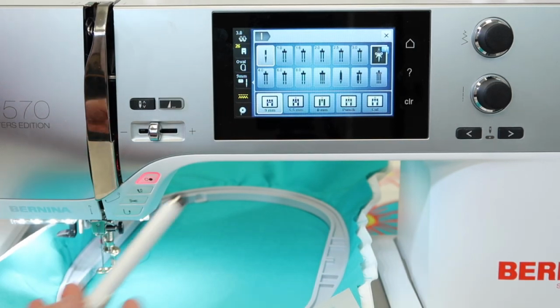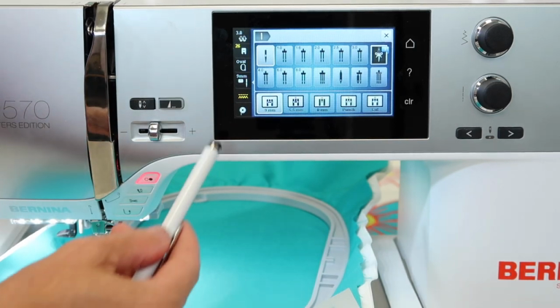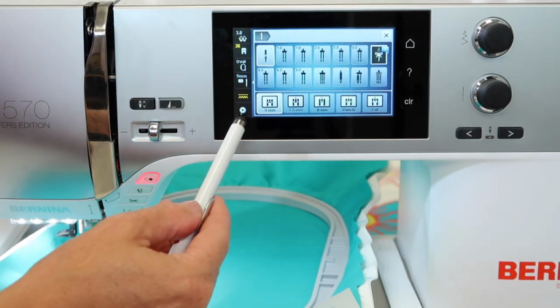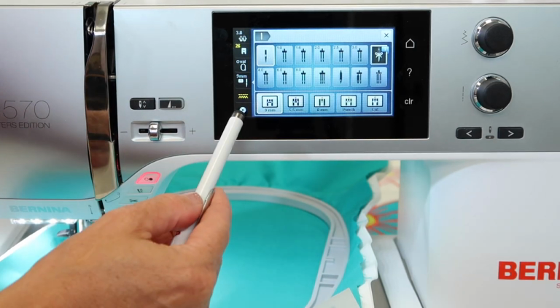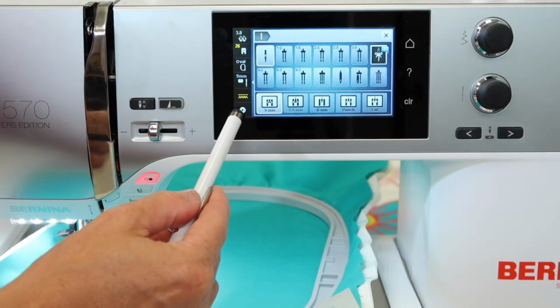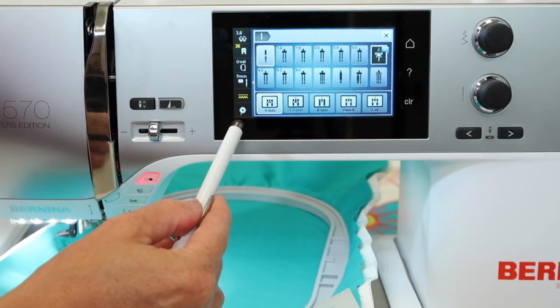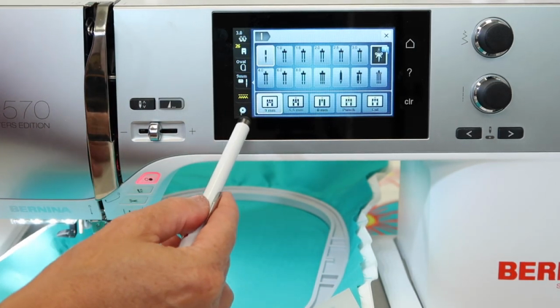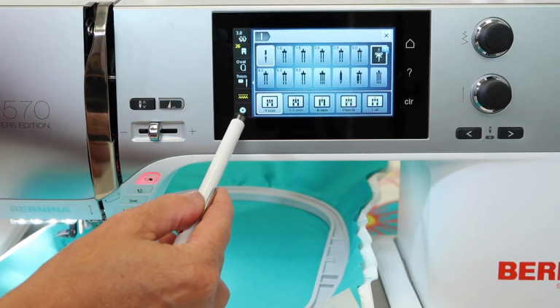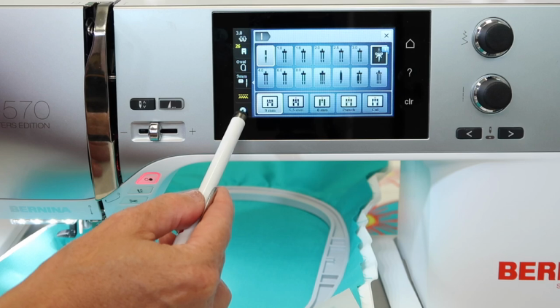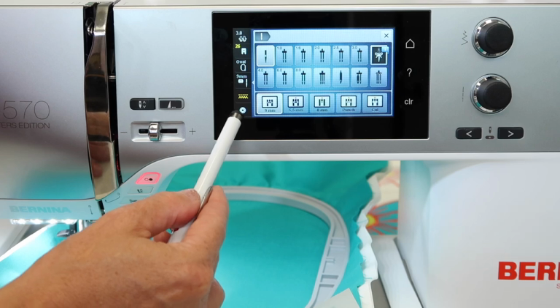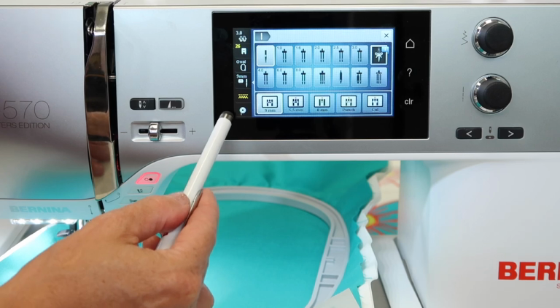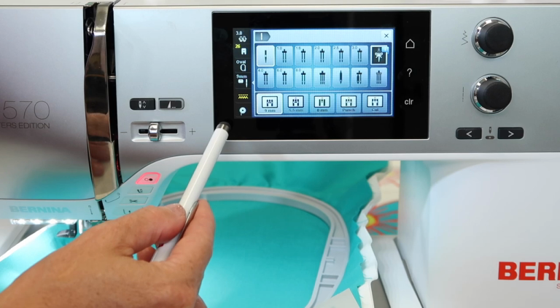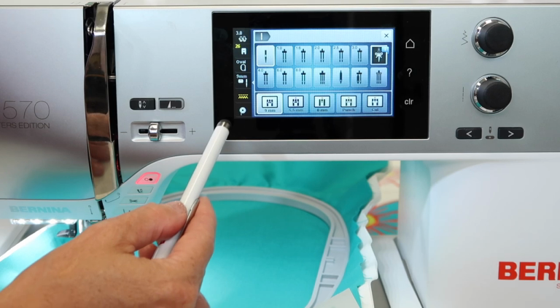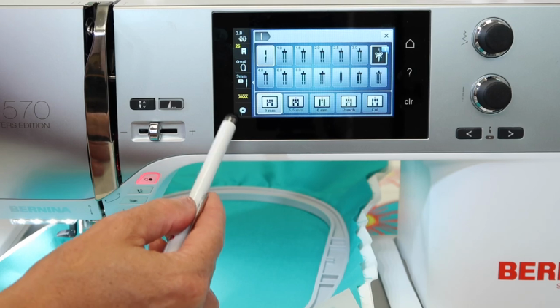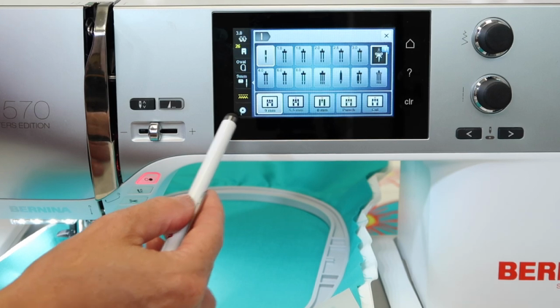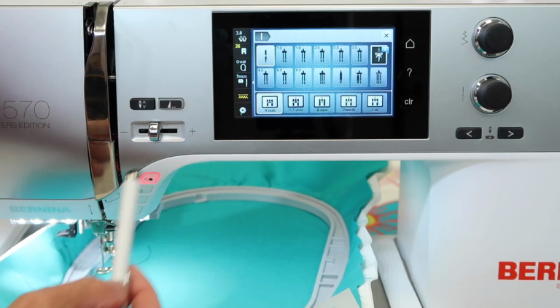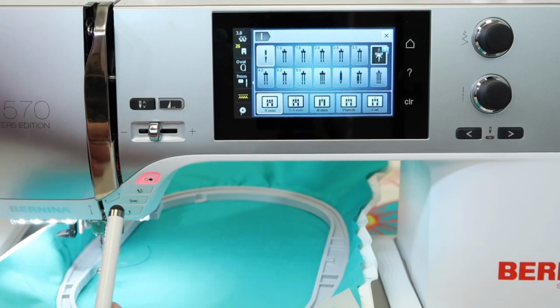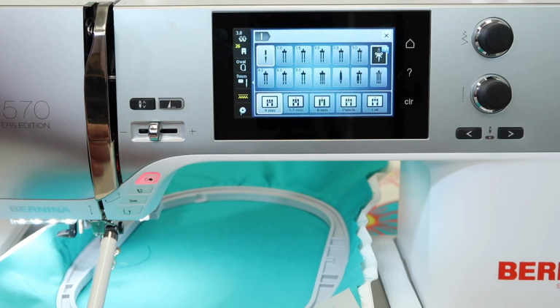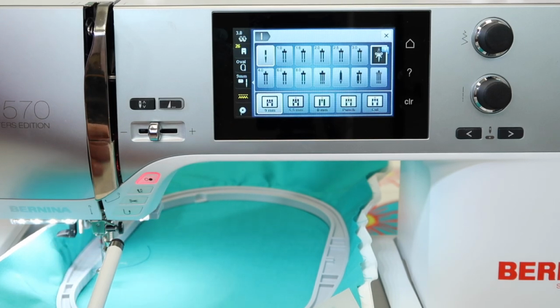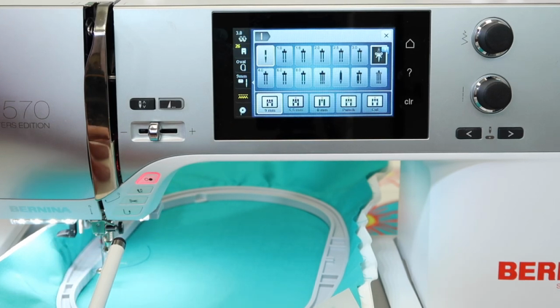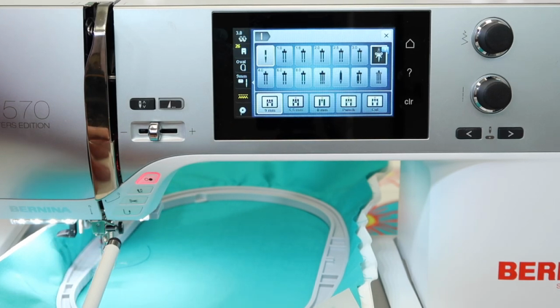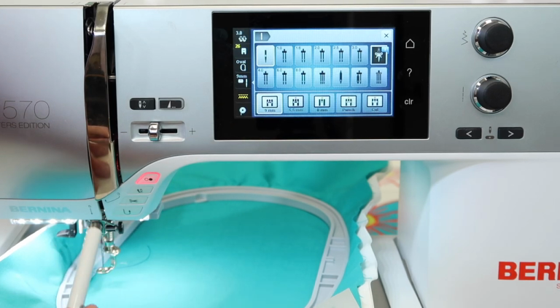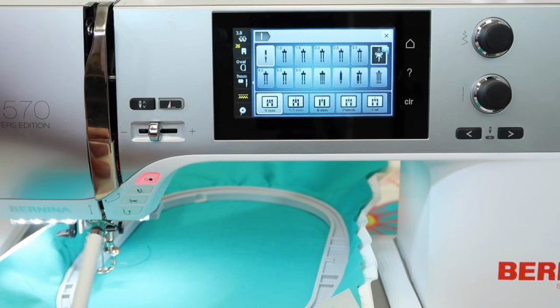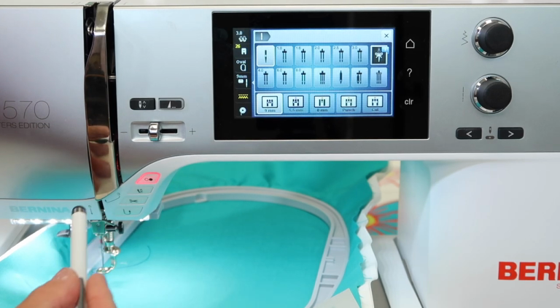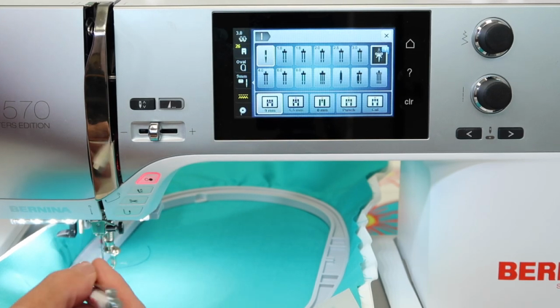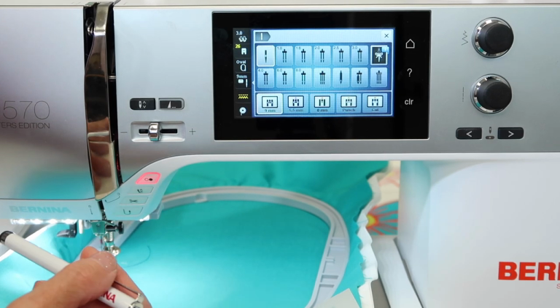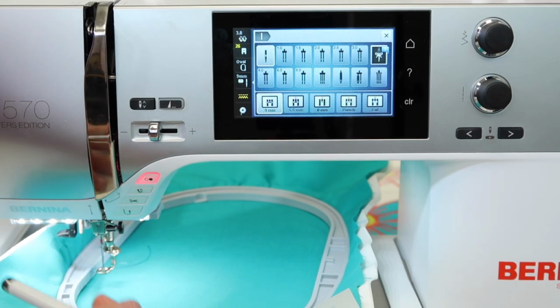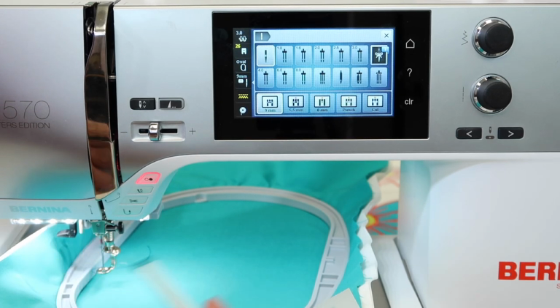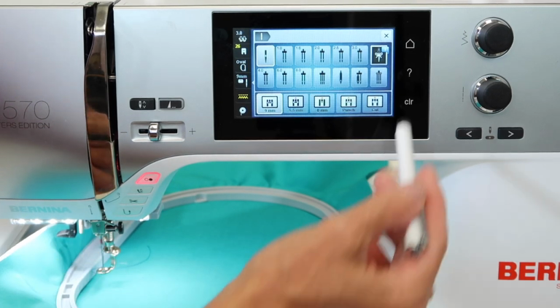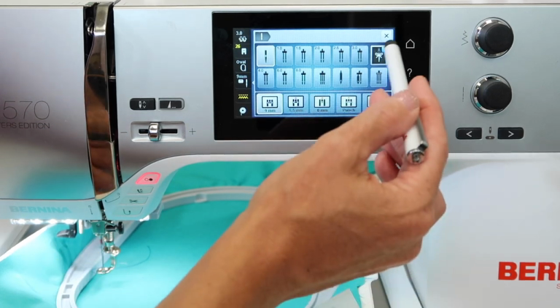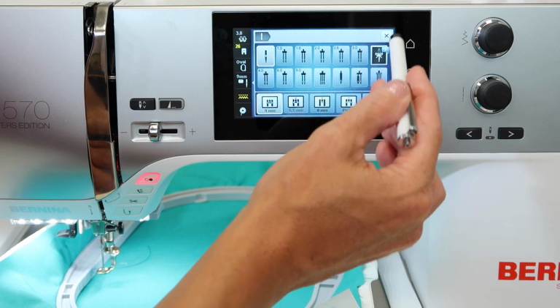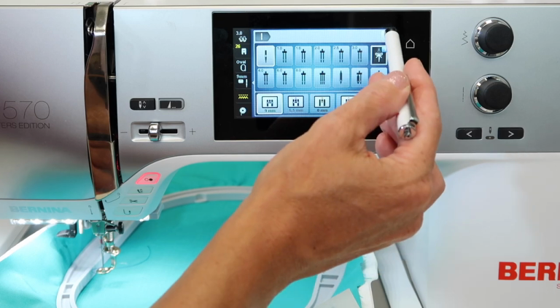Next is the bobbin low indicator. If you do start to see that blinking, find a good stopping place and change your bobbin out.